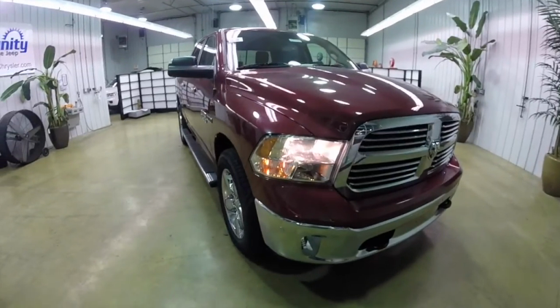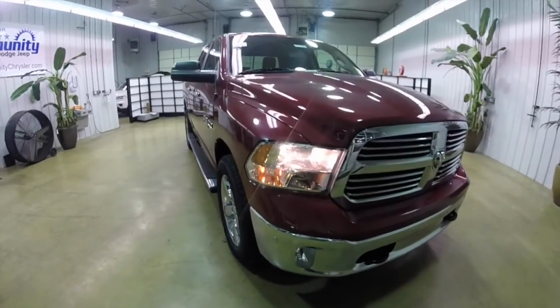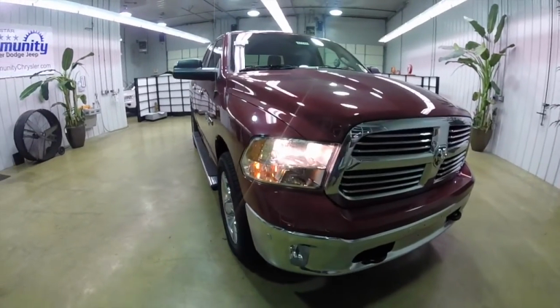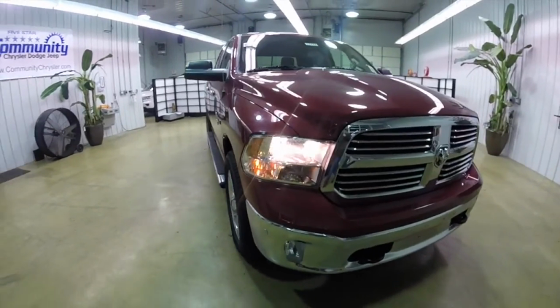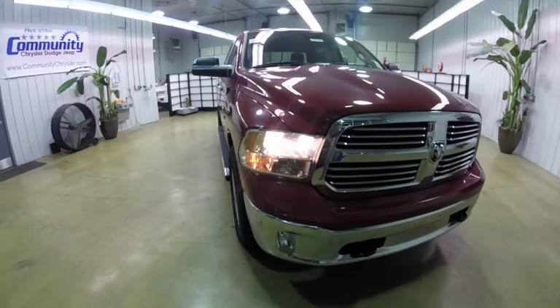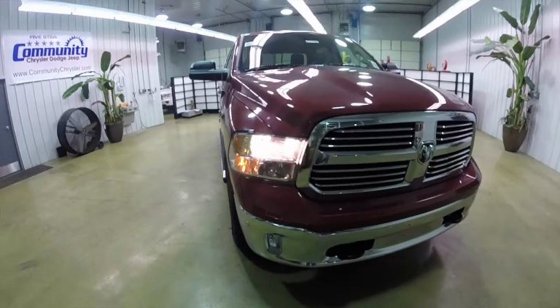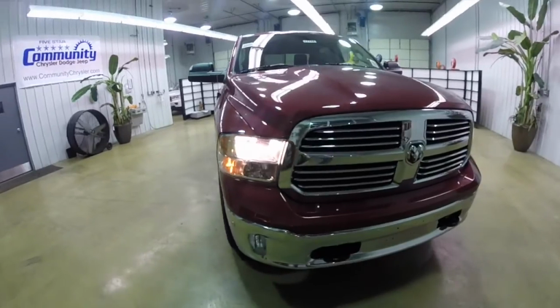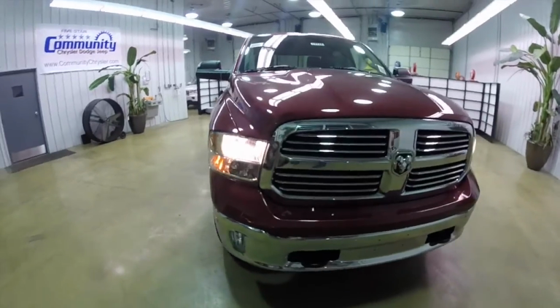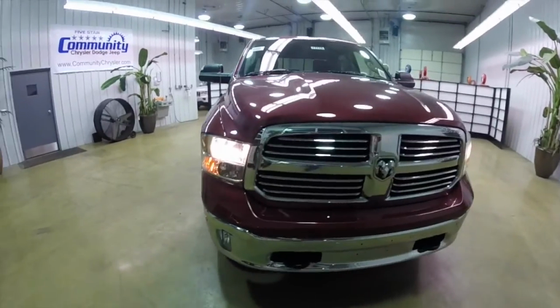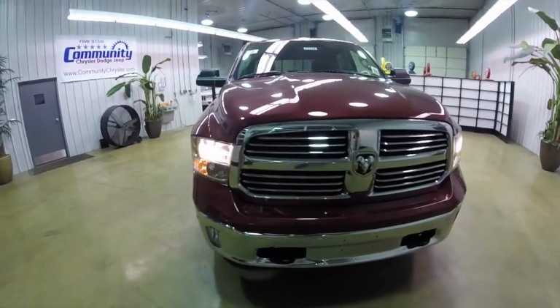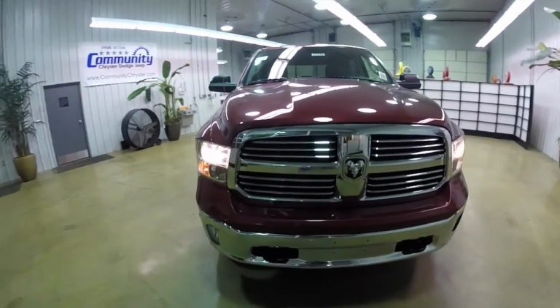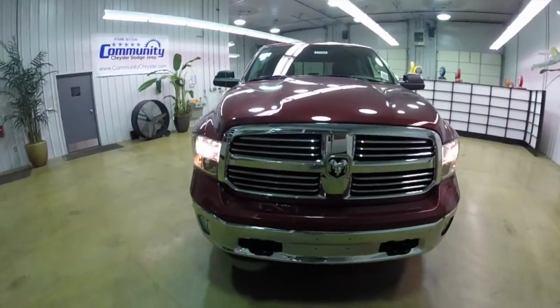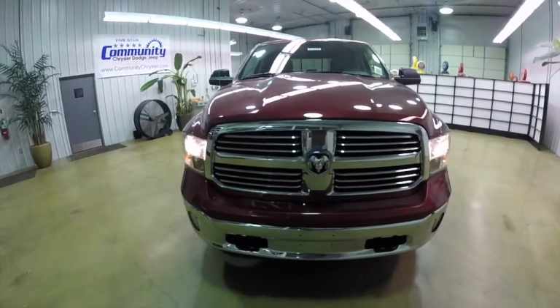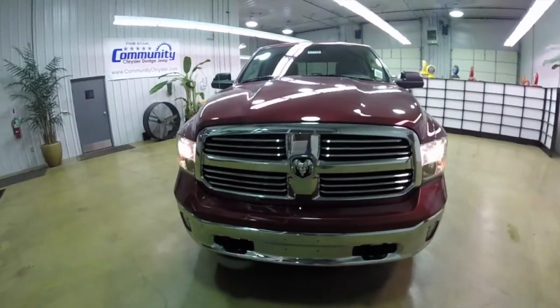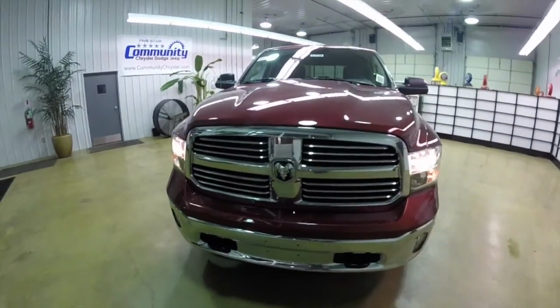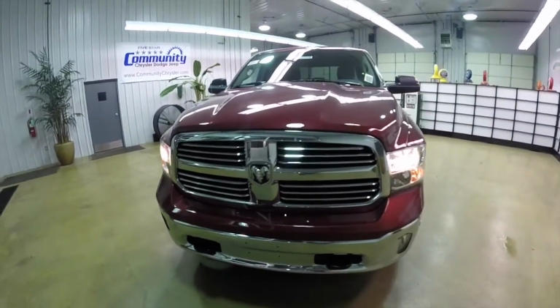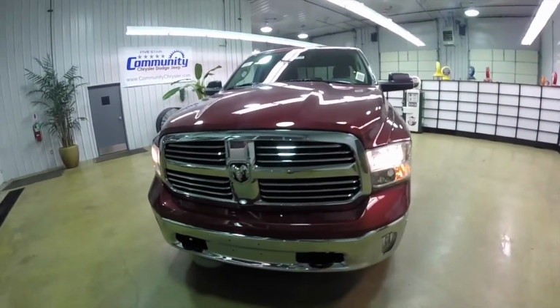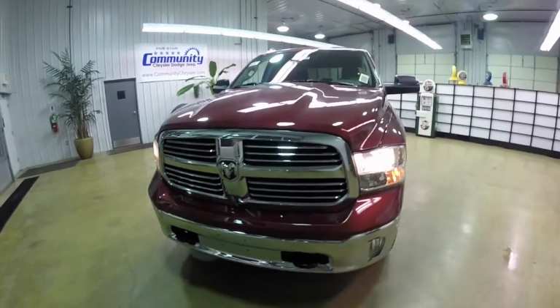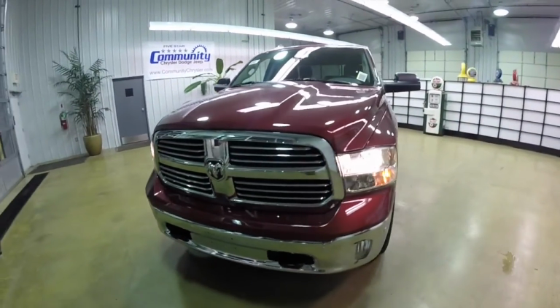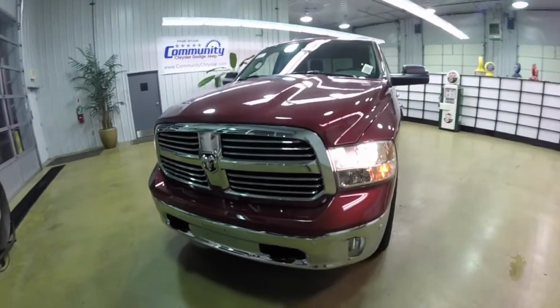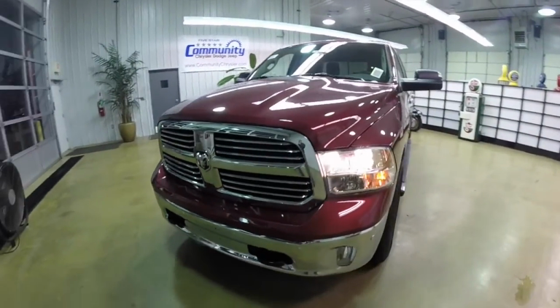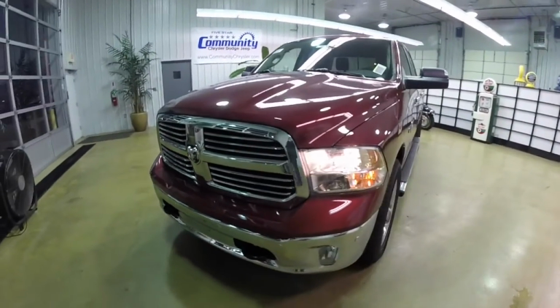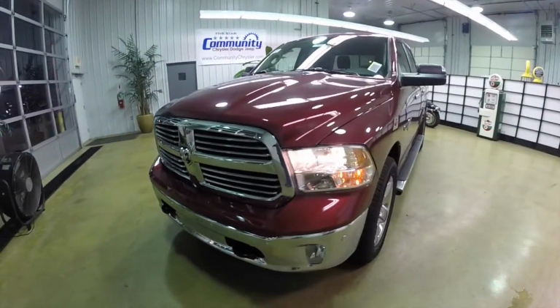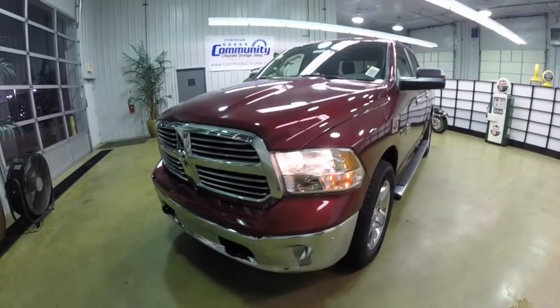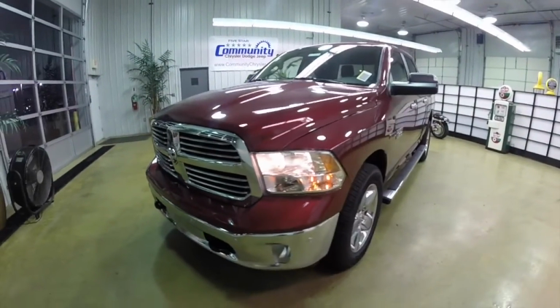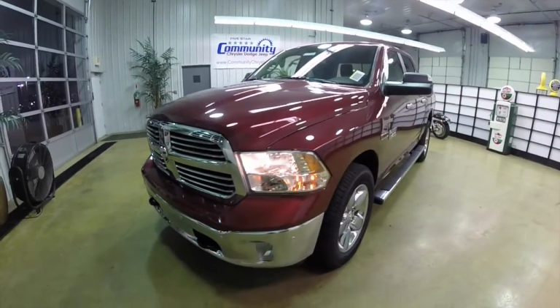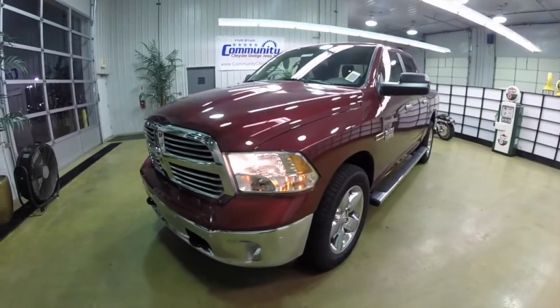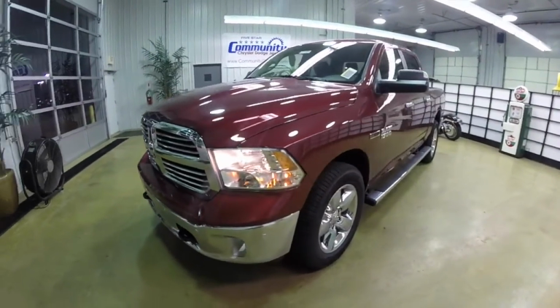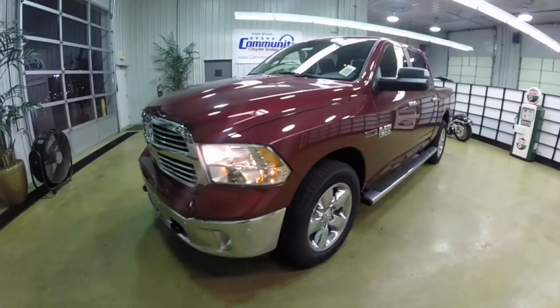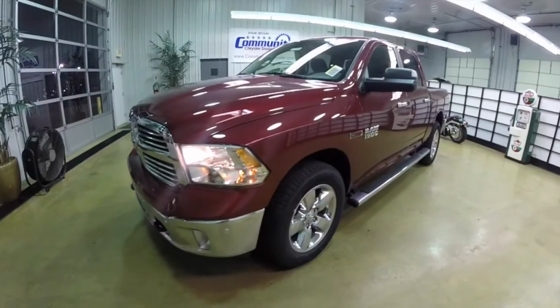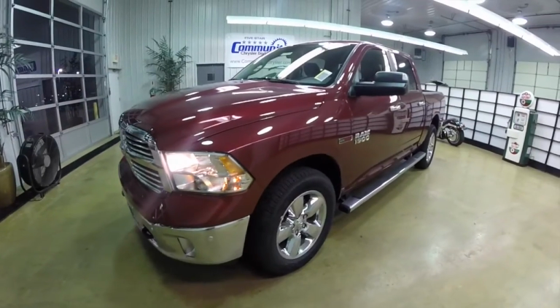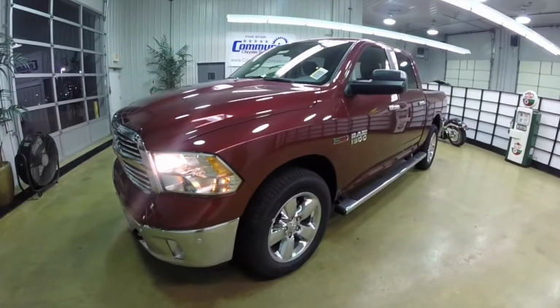Hello everyone, today we're going to take a quick walk around look at this 2015 Ram 1500 Bighorn Edition.